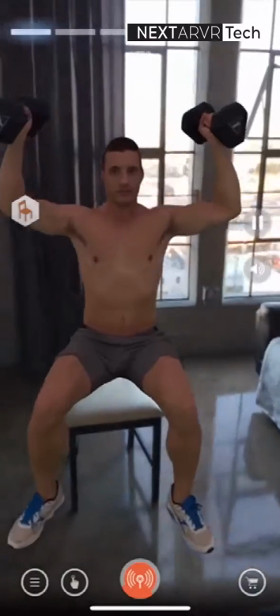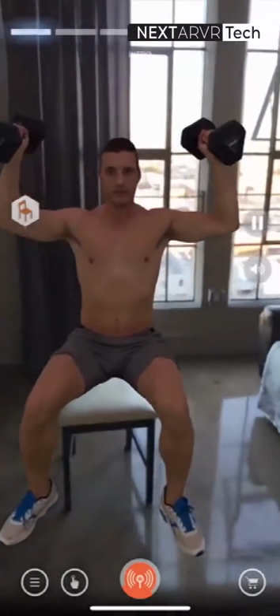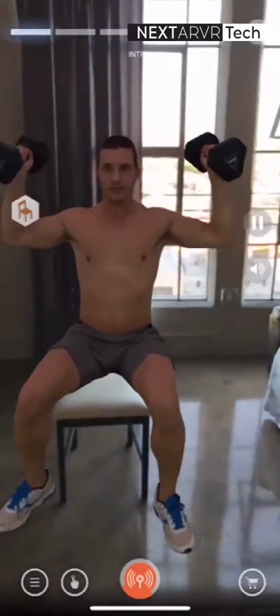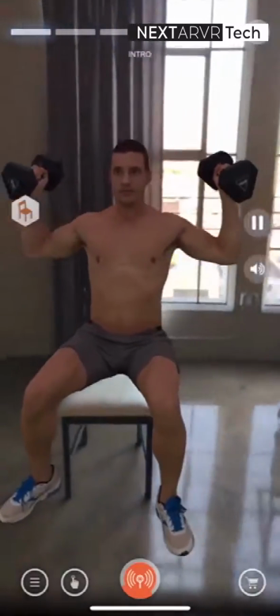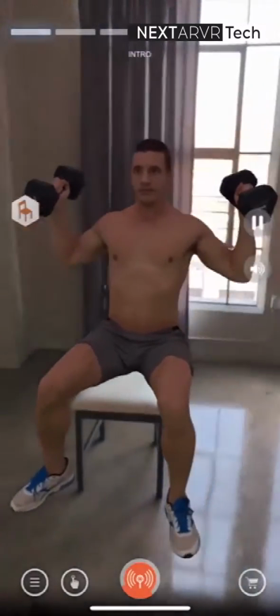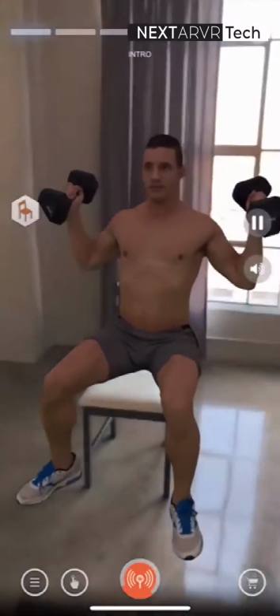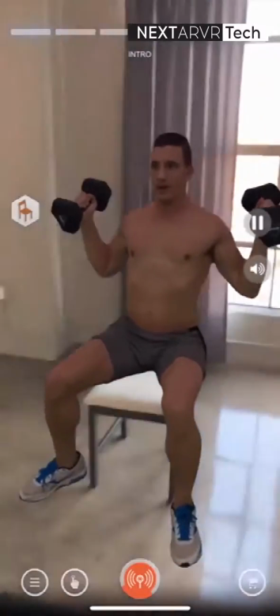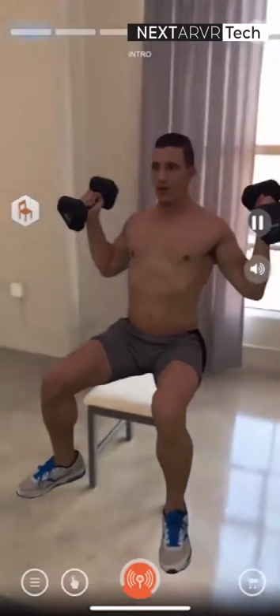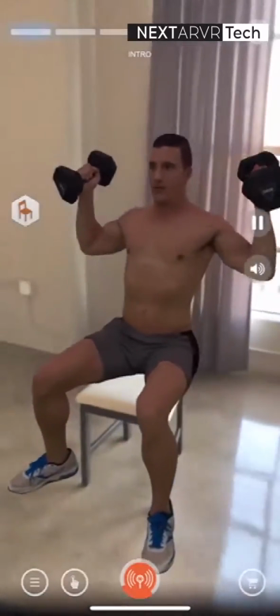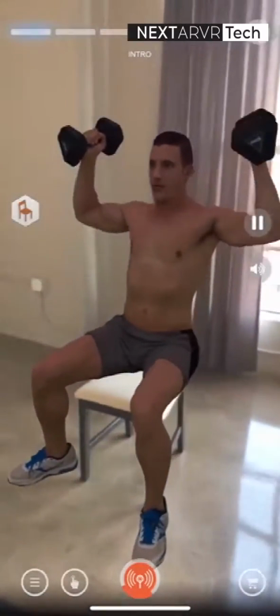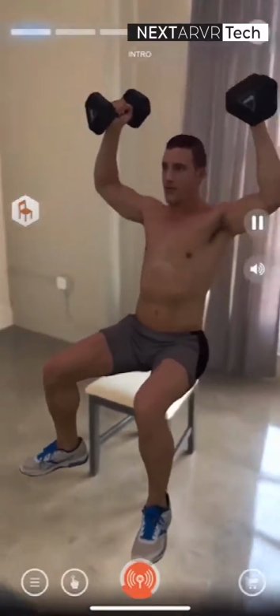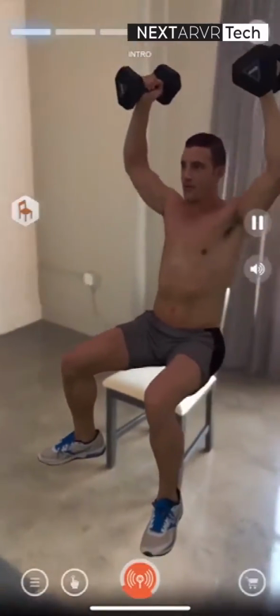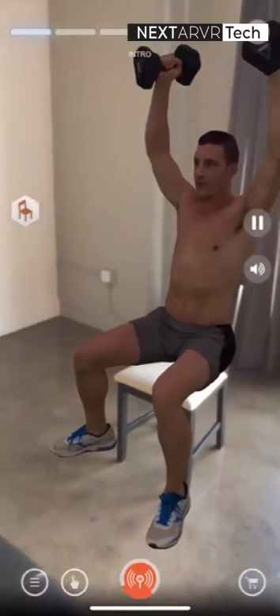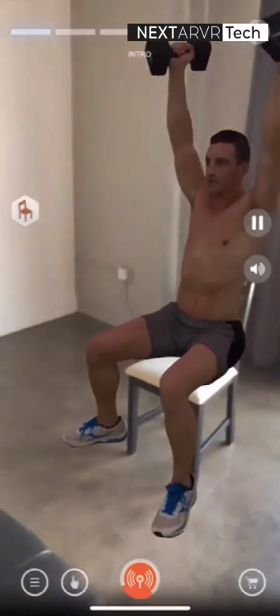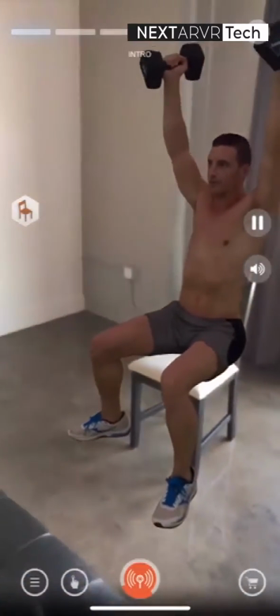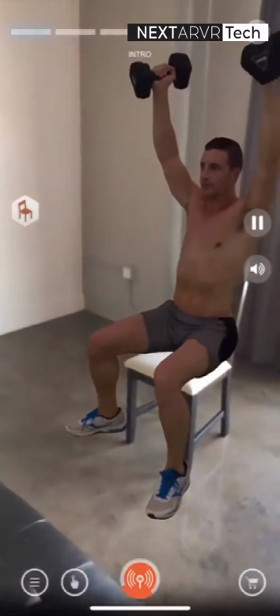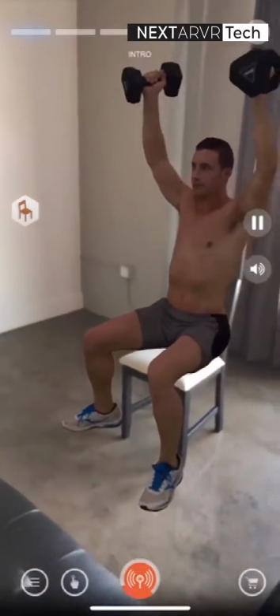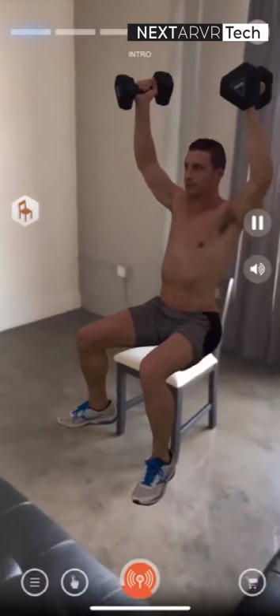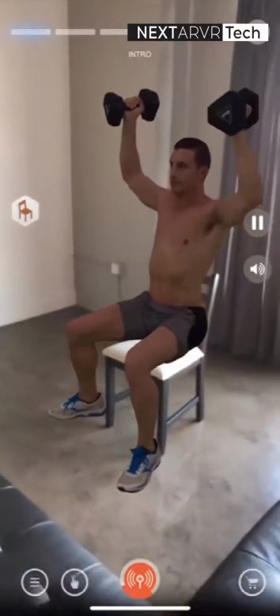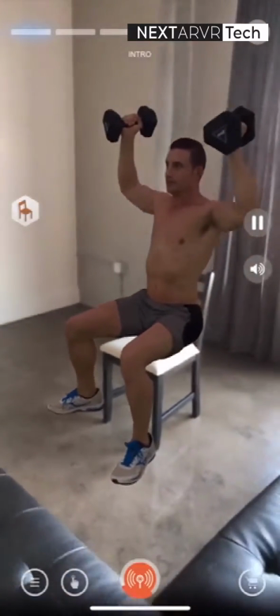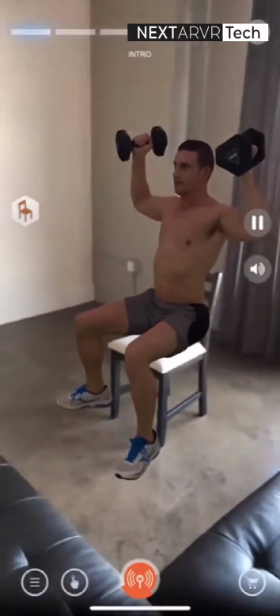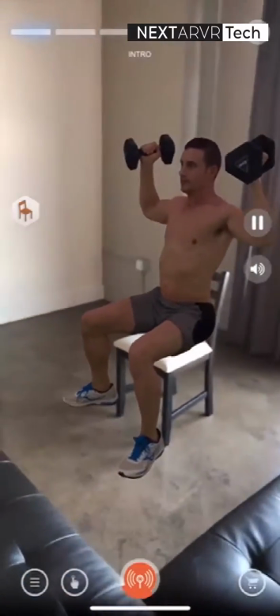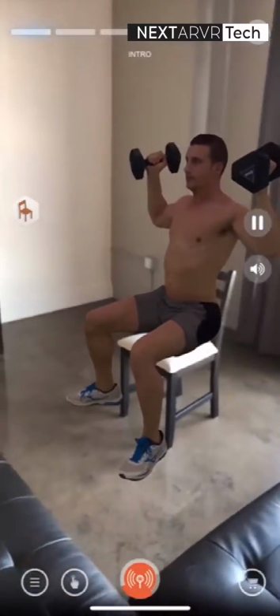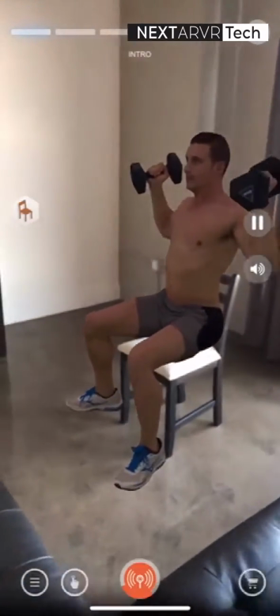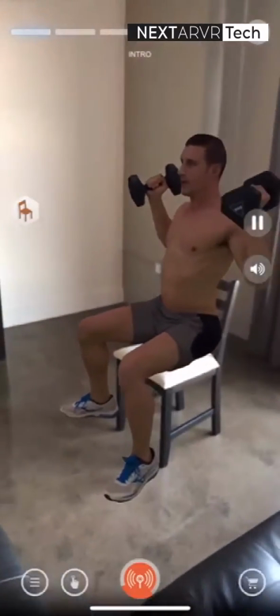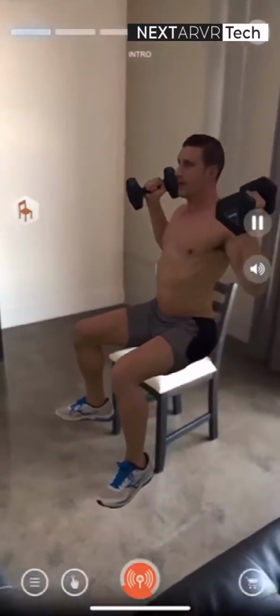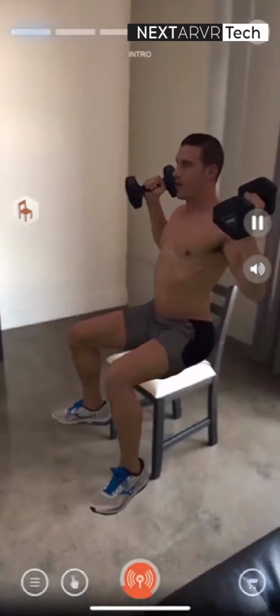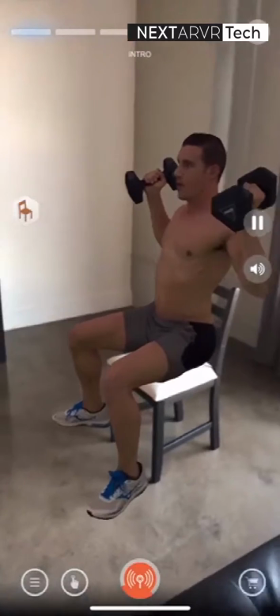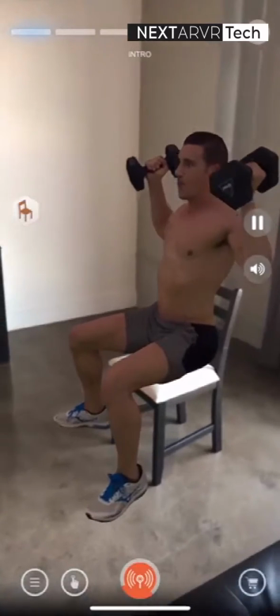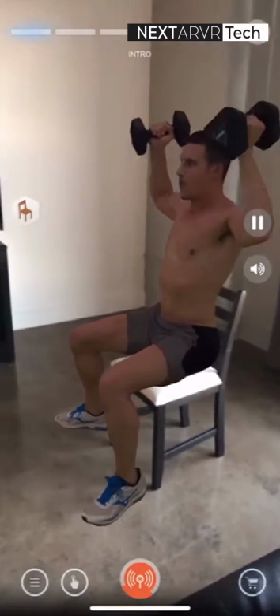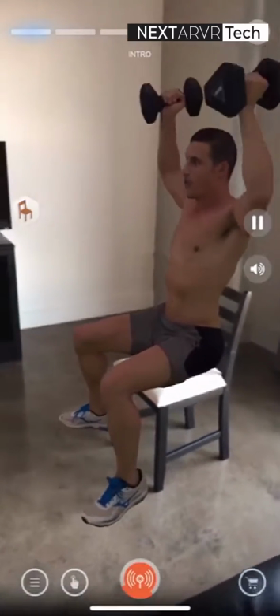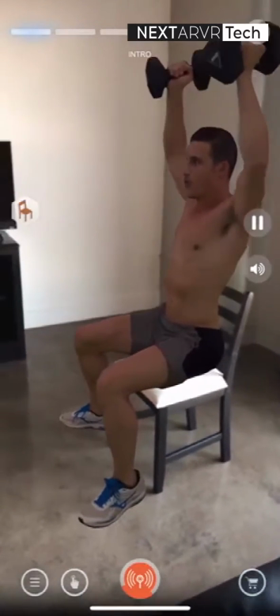Do not rest when you lower the dumbbells. You want to keep the tension in your muscles throughout the set.